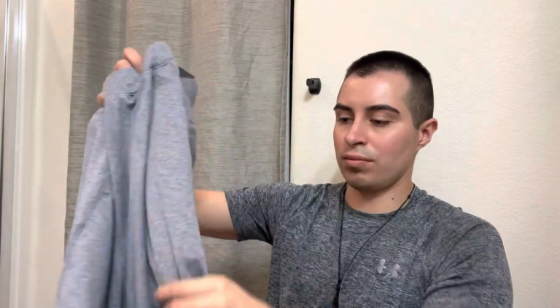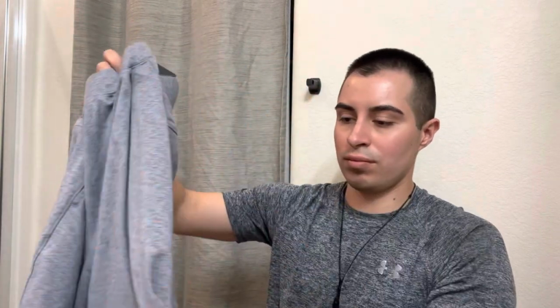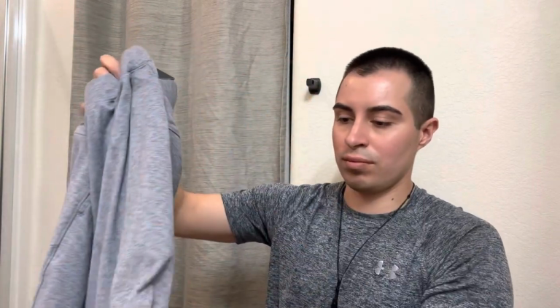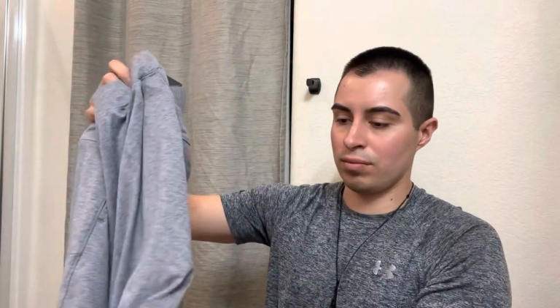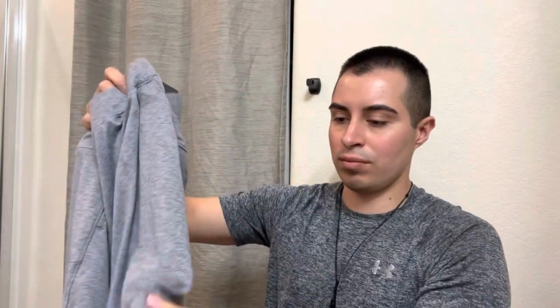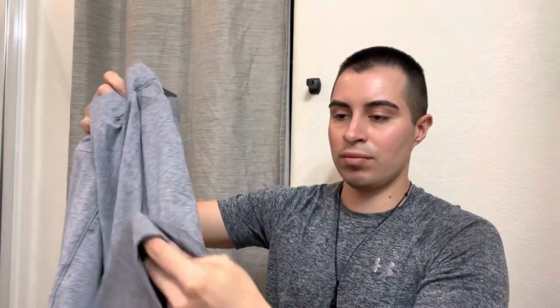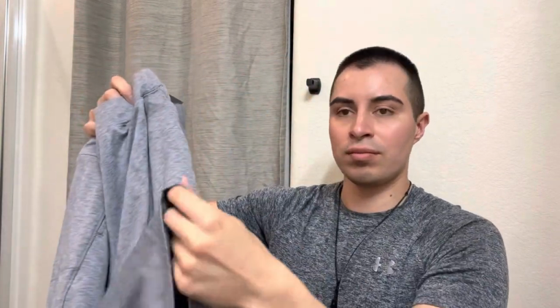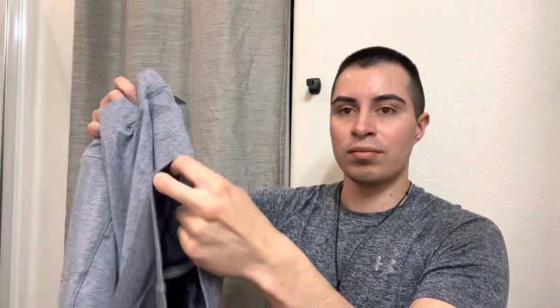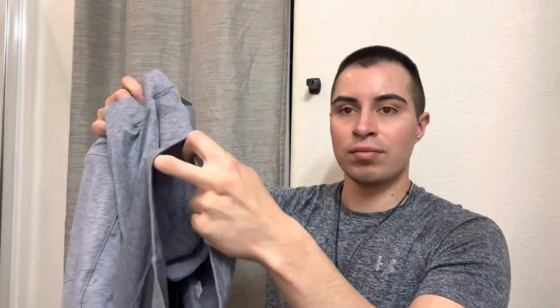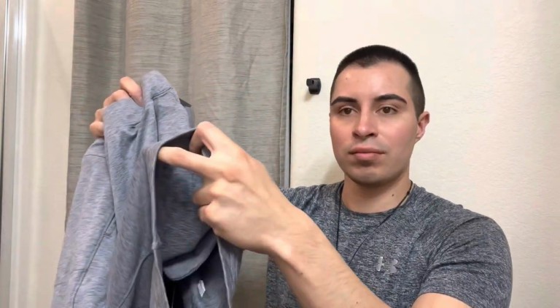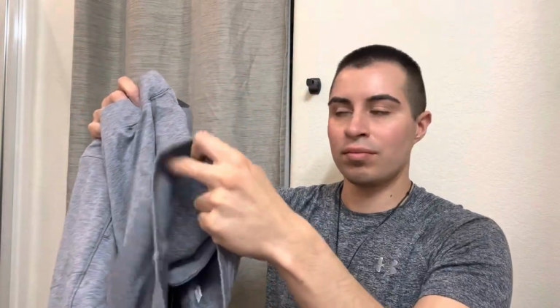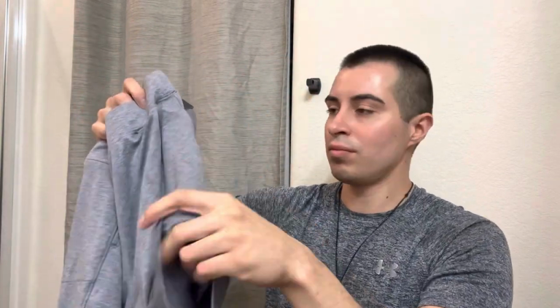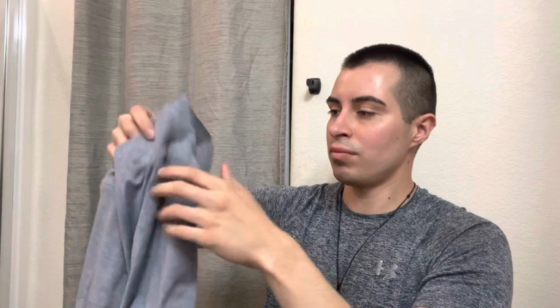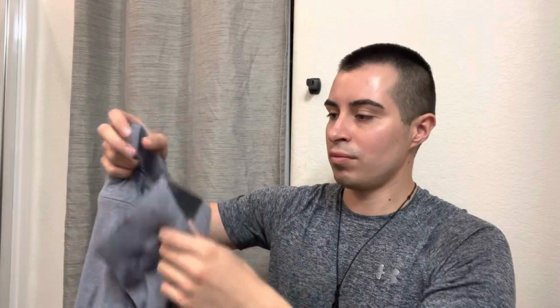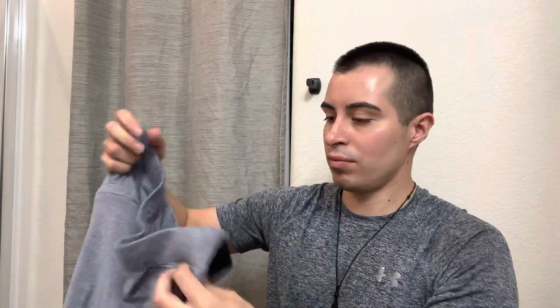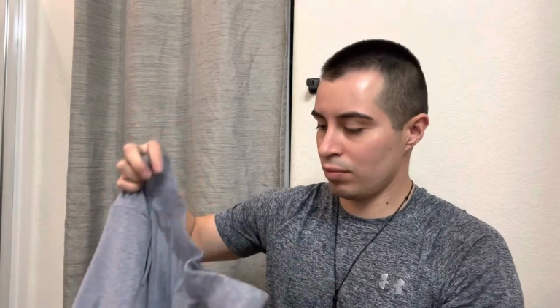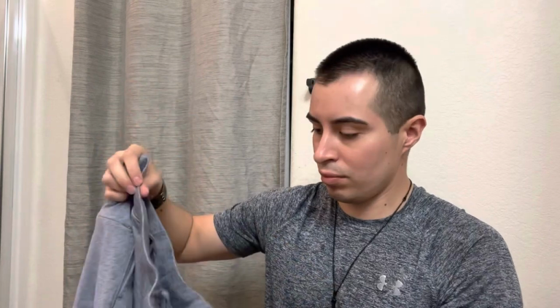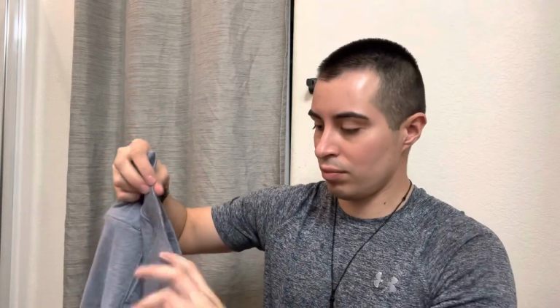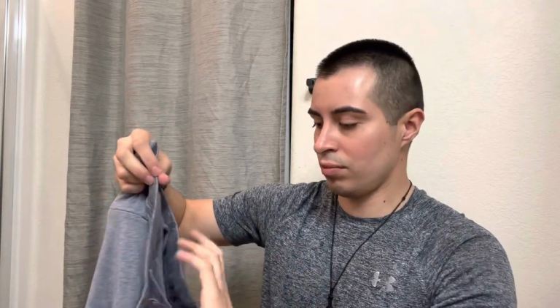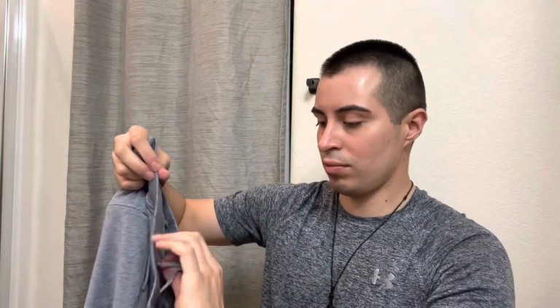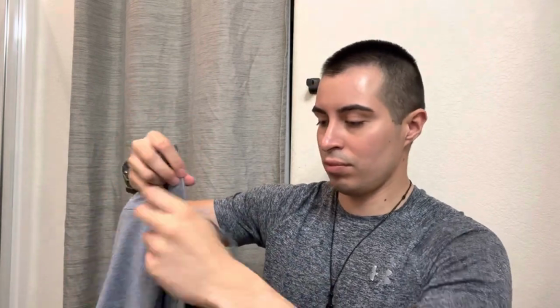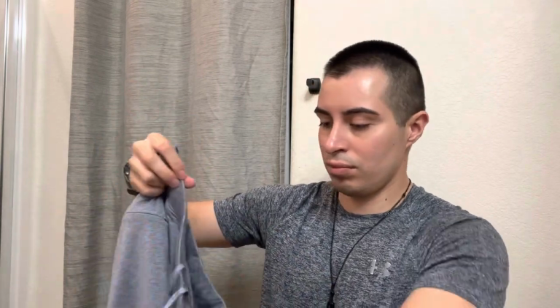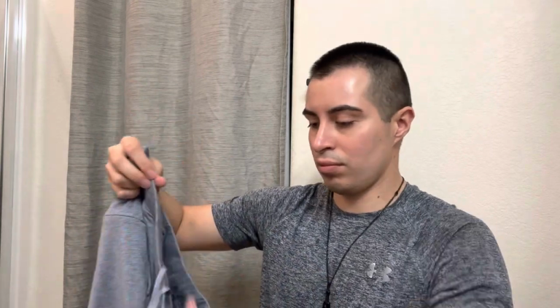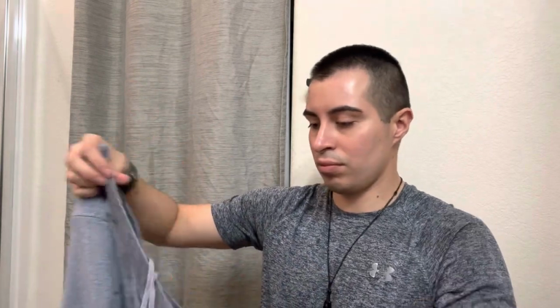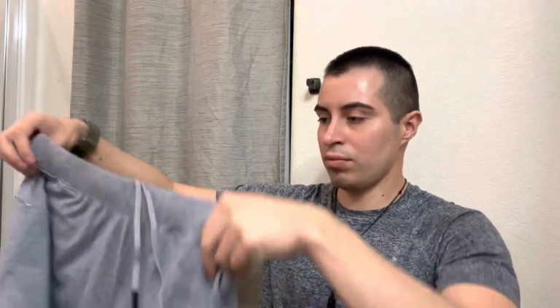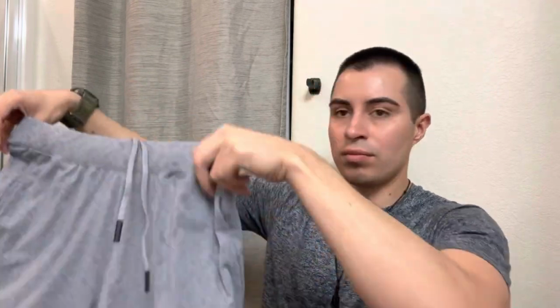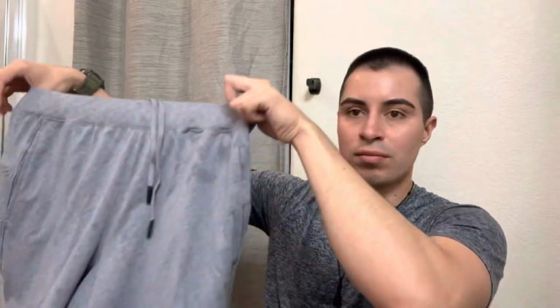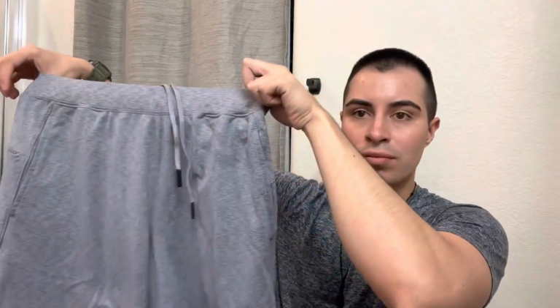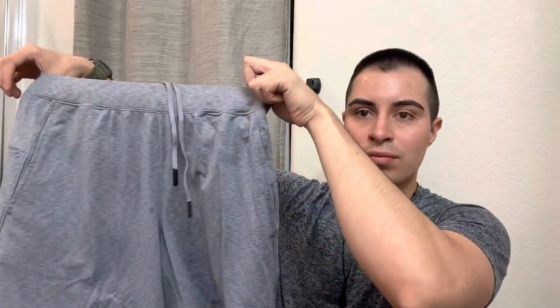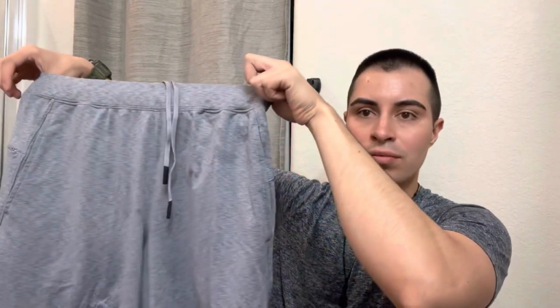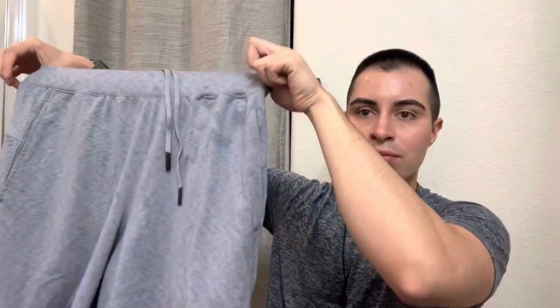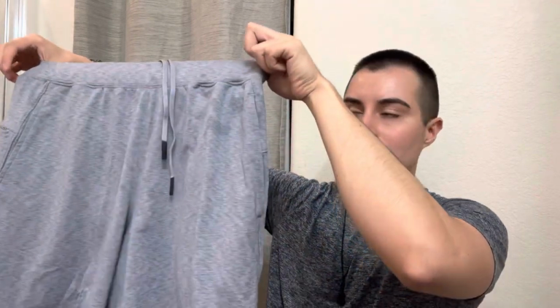Not too flashy, not too snazzy. Plain and simple, but sharp and nice.